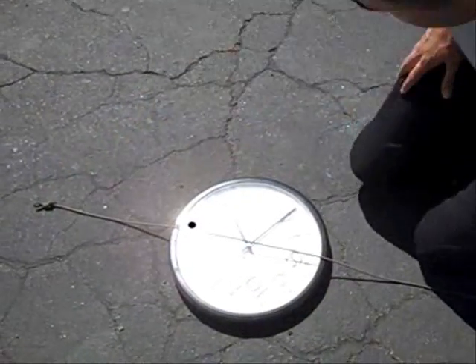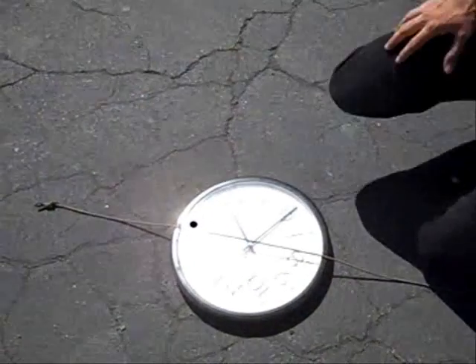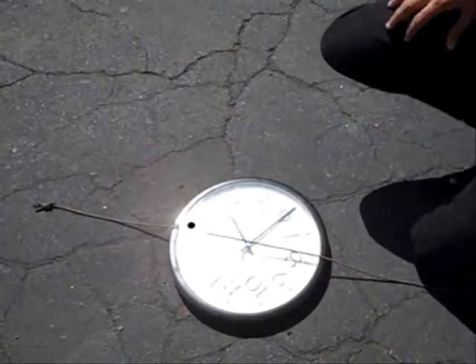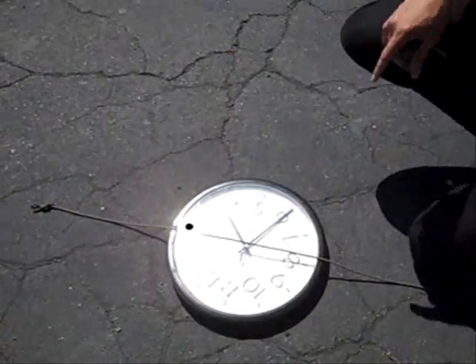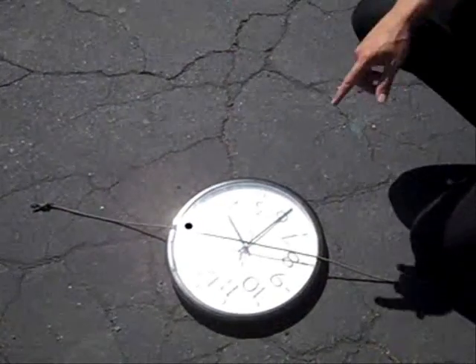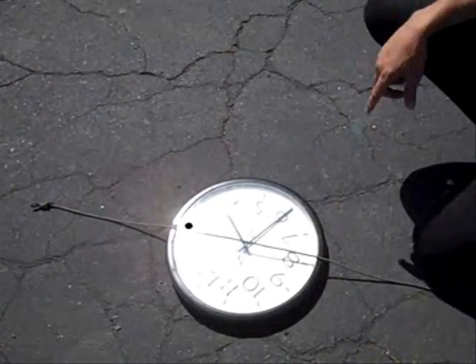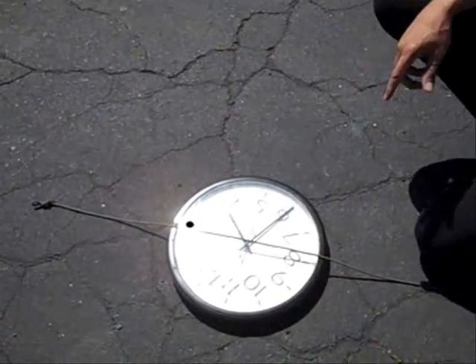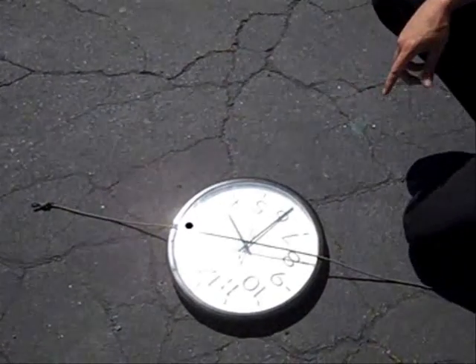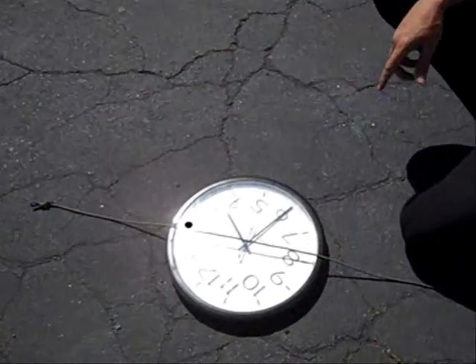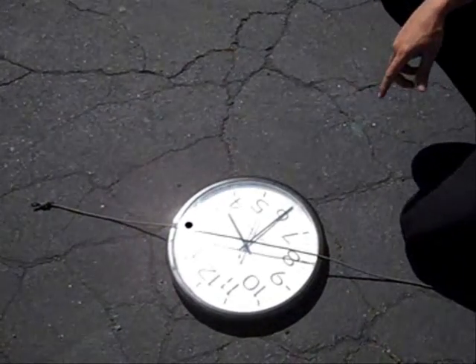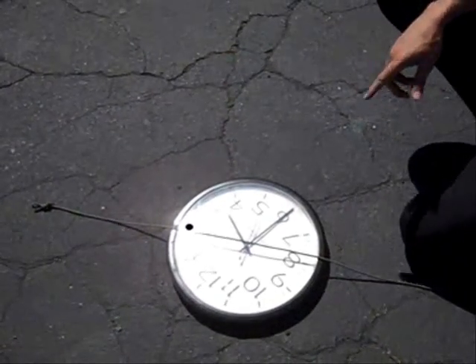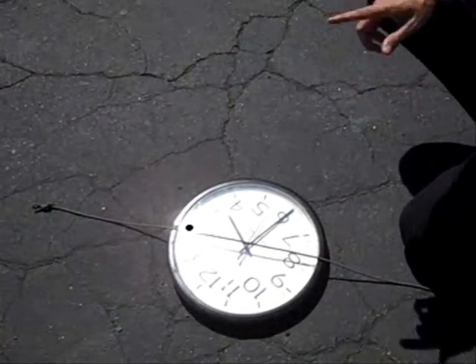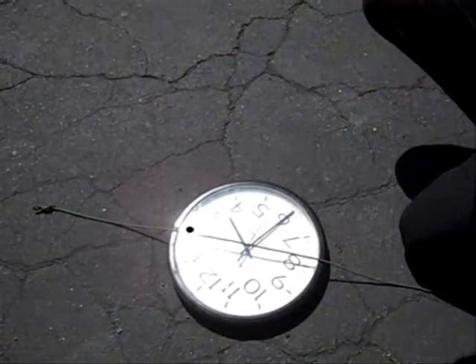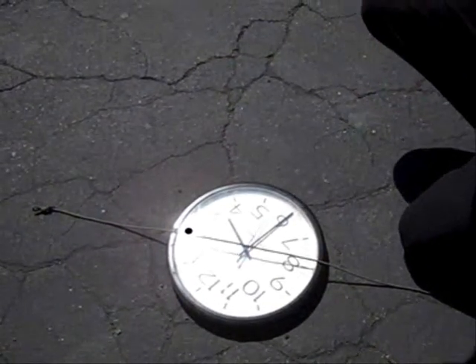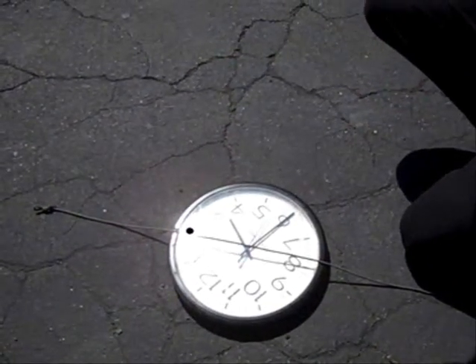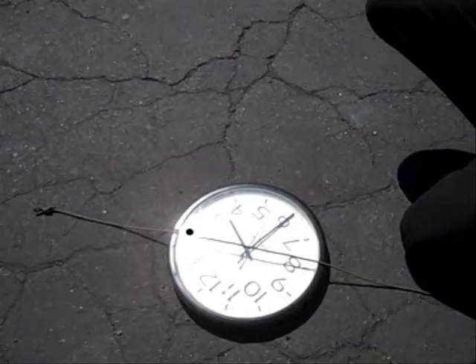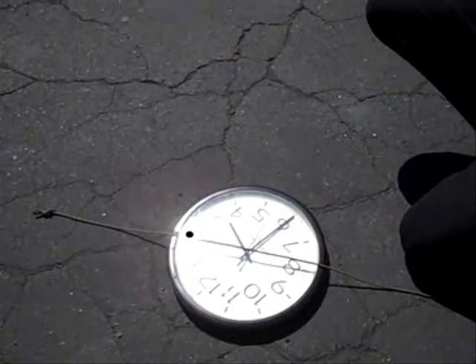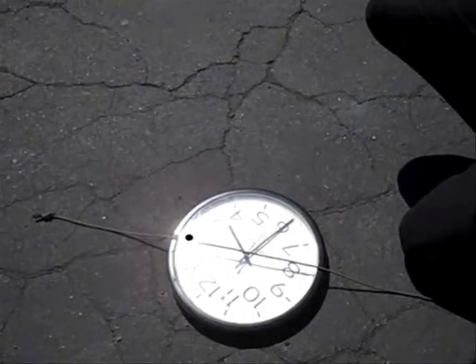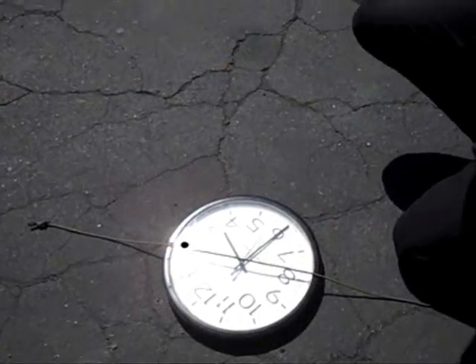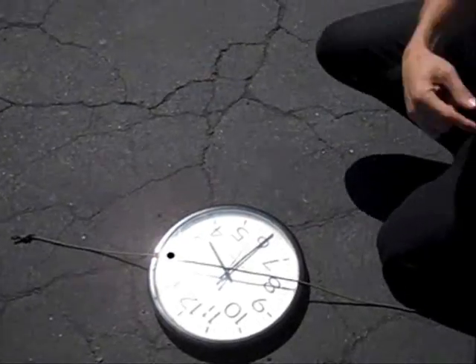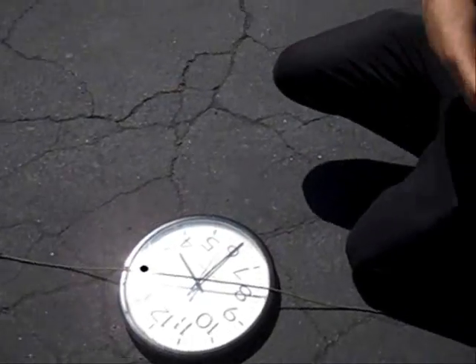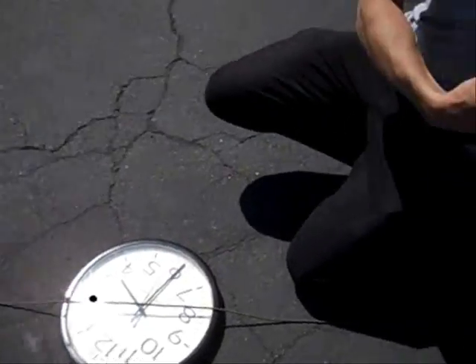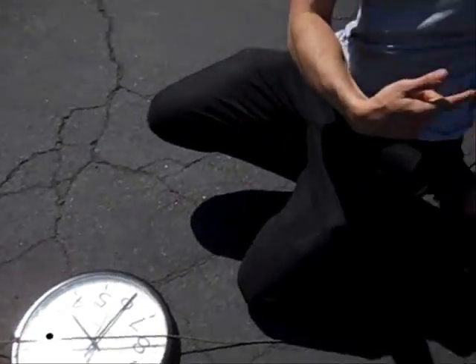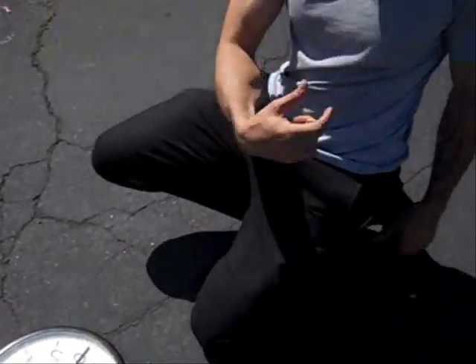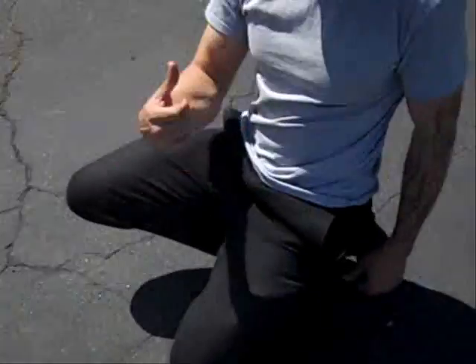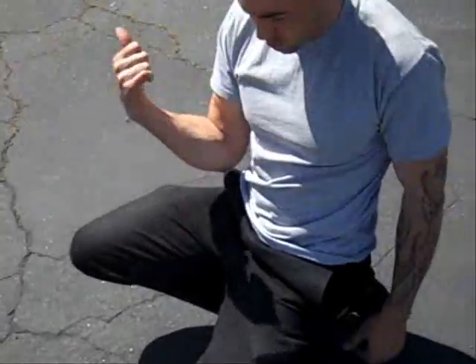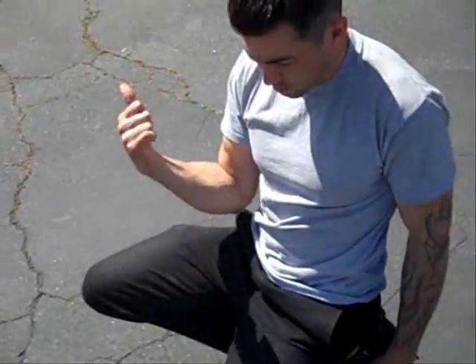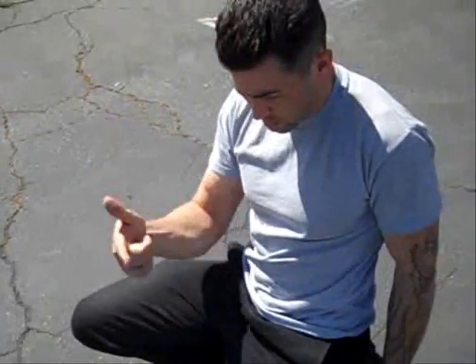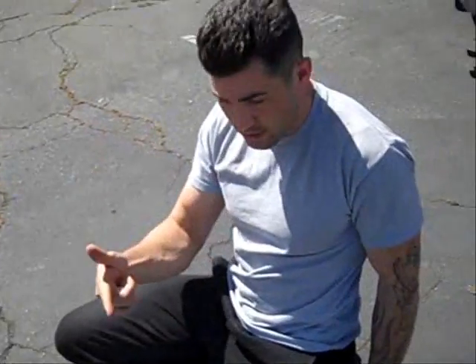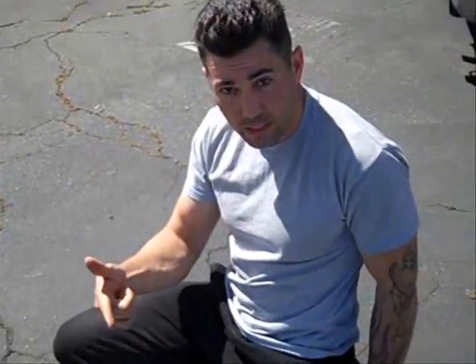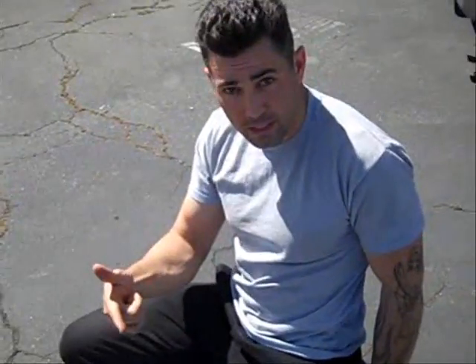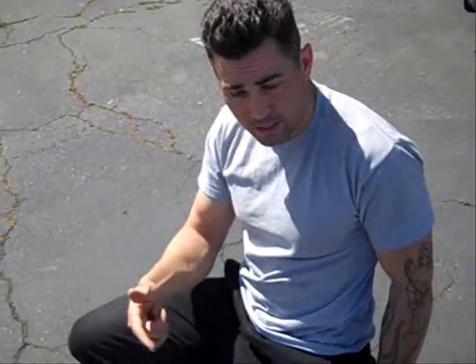So according to my clock method: direct south, north, west, east.